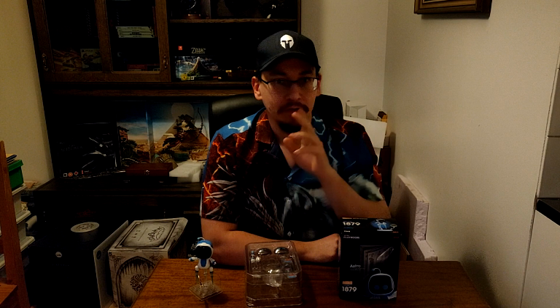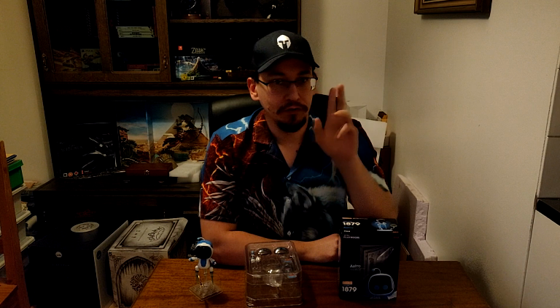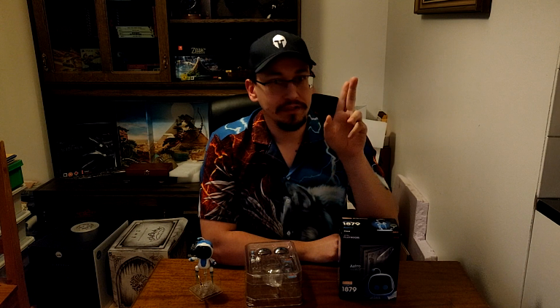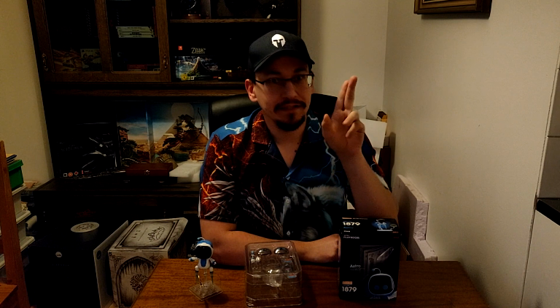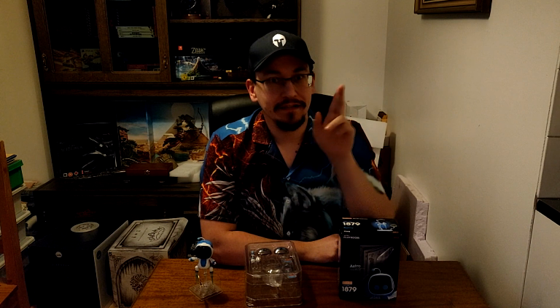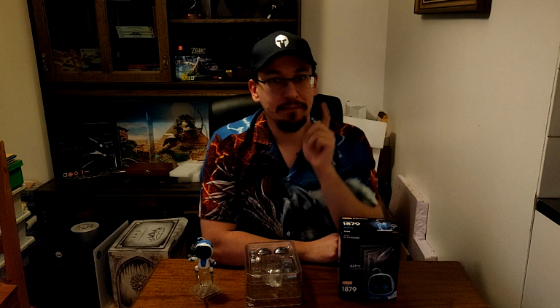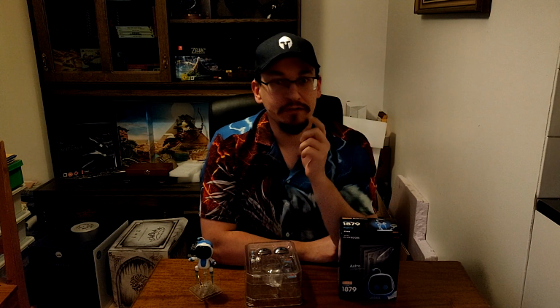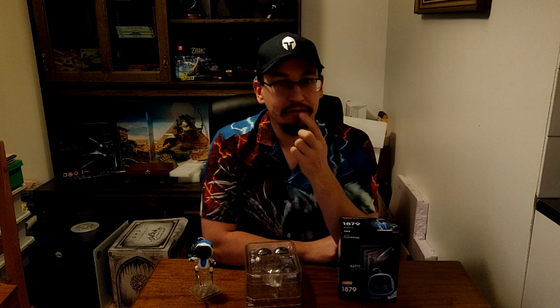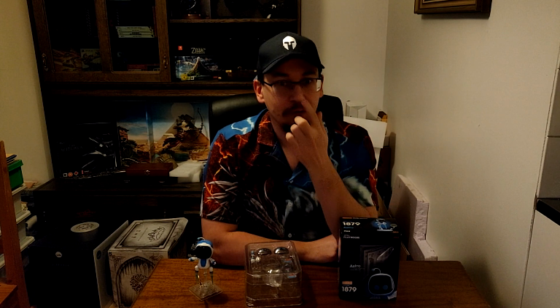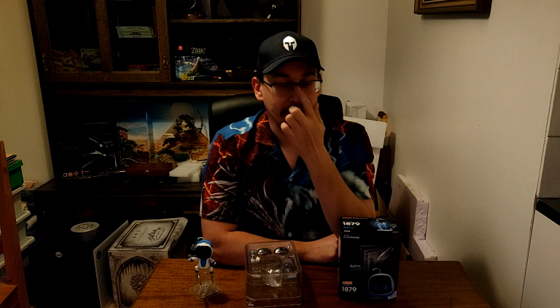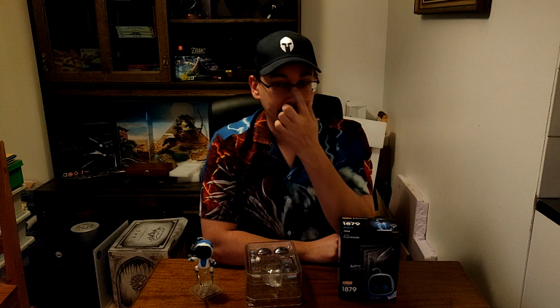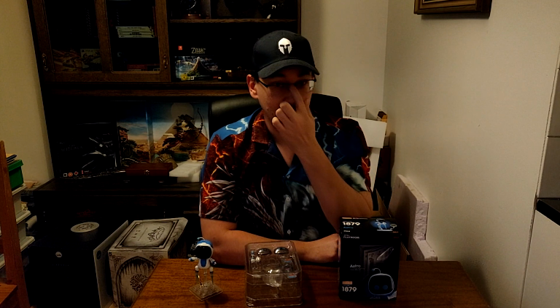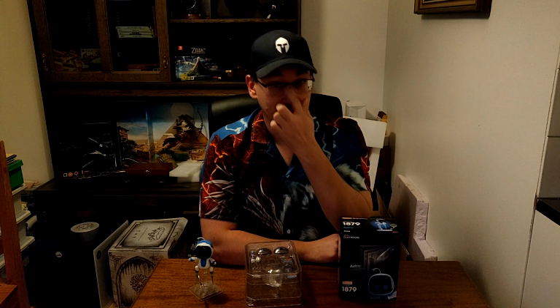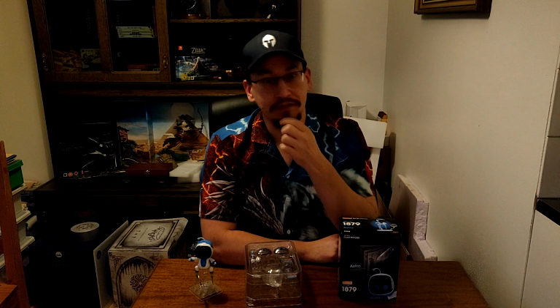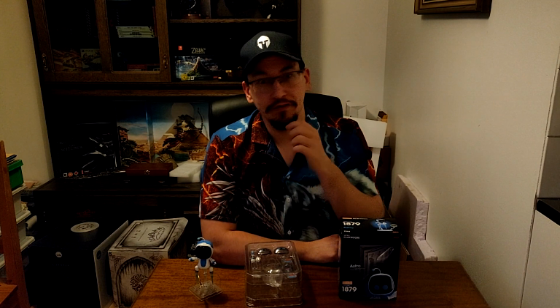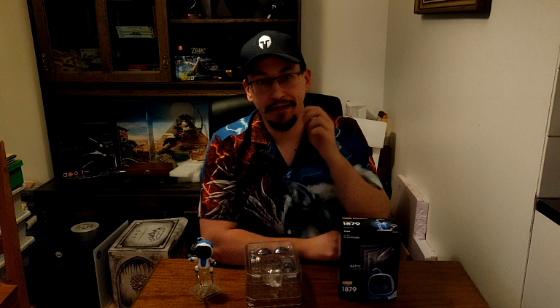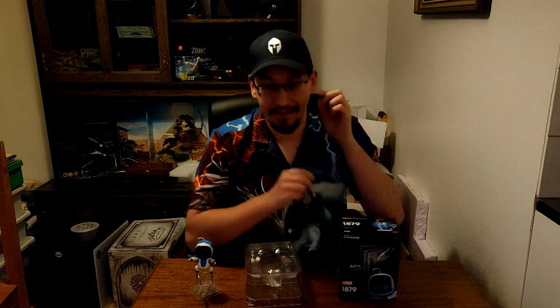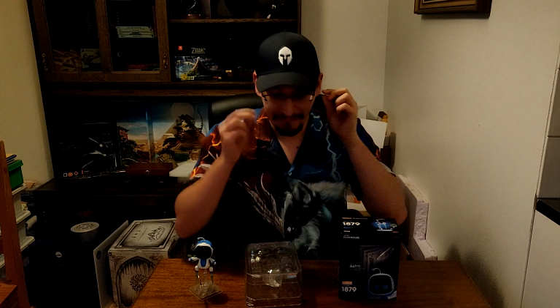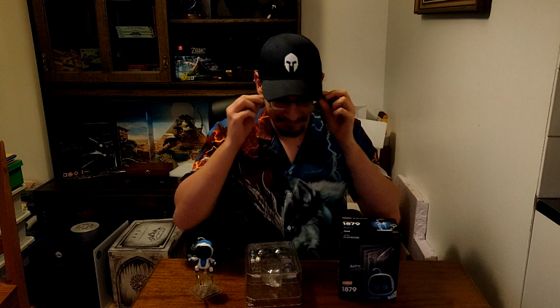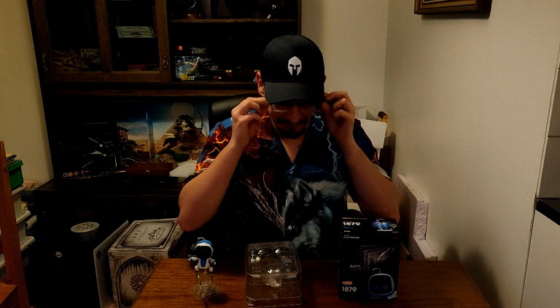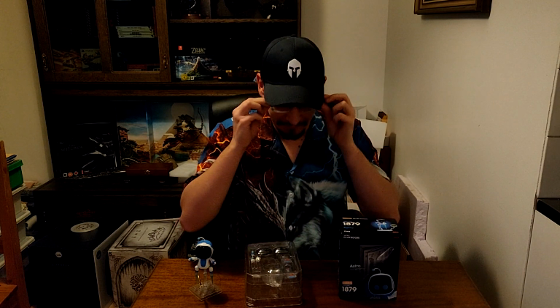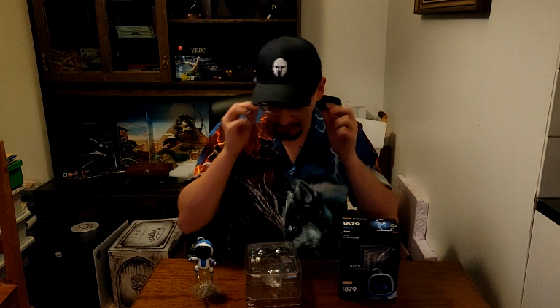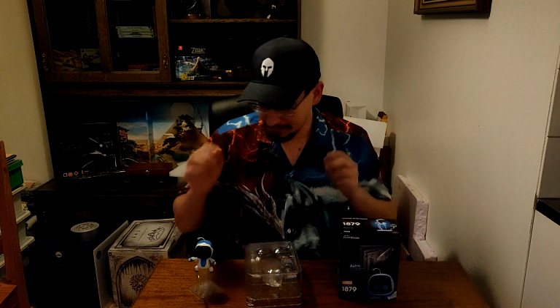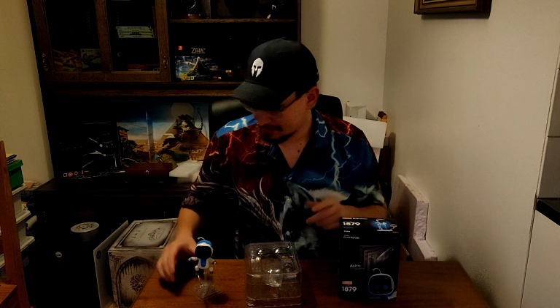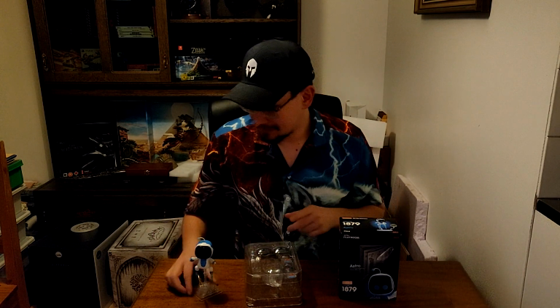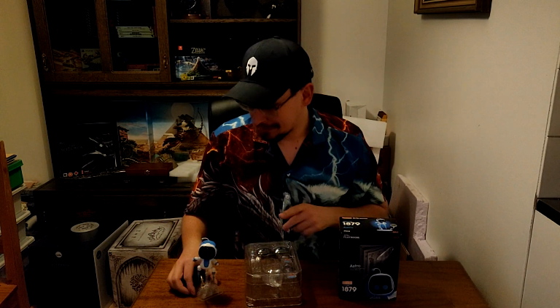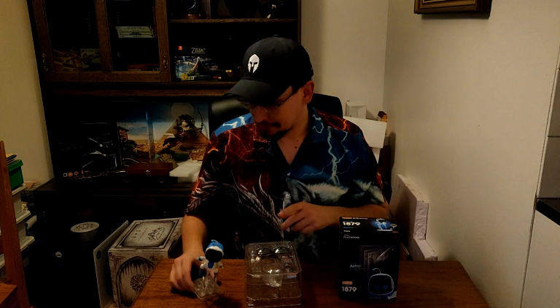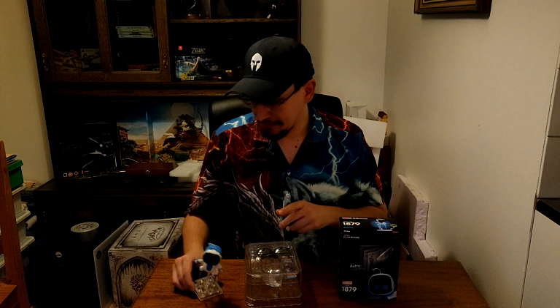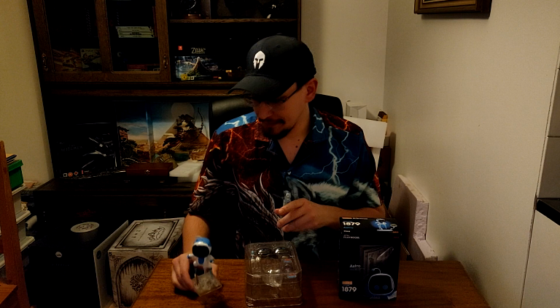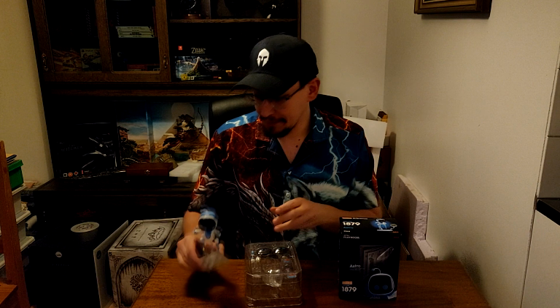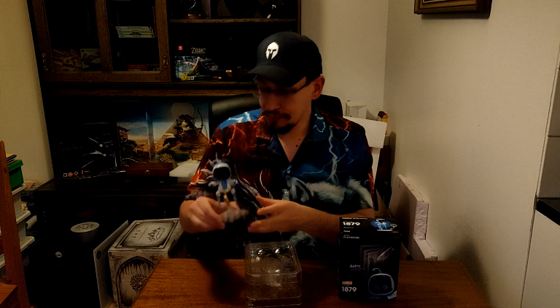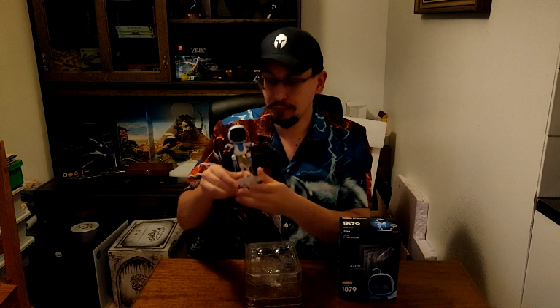Greetings gamers everywhere, I'm Scribd92, and I finally got it home!